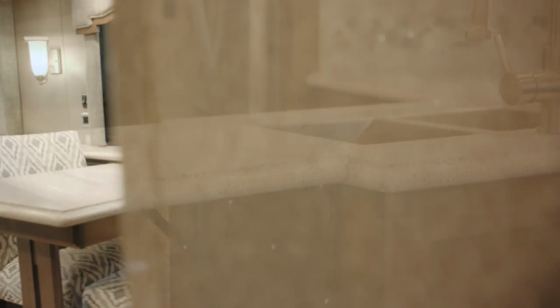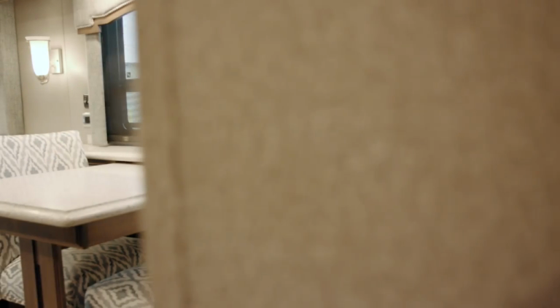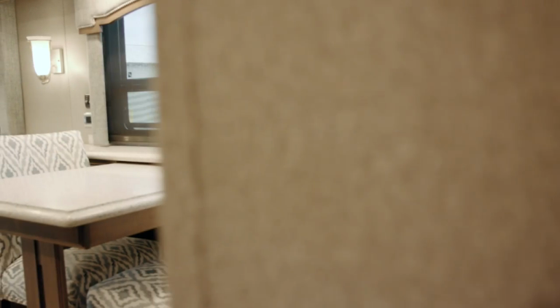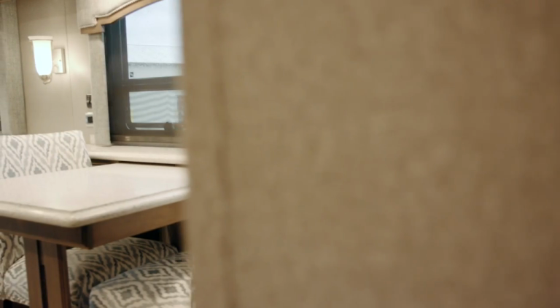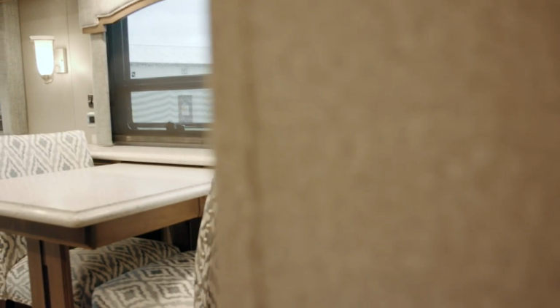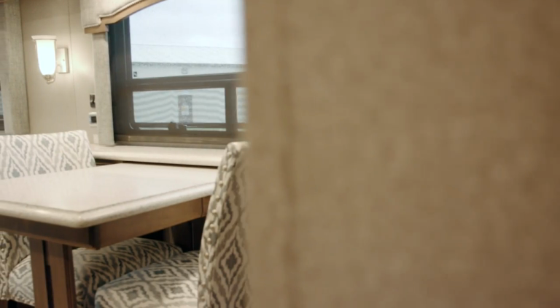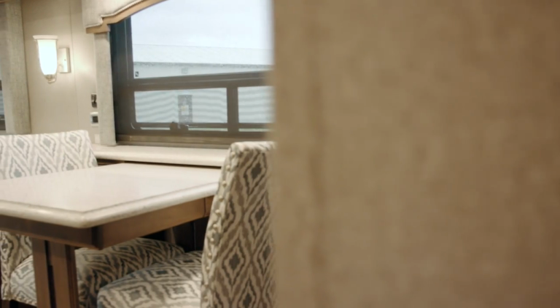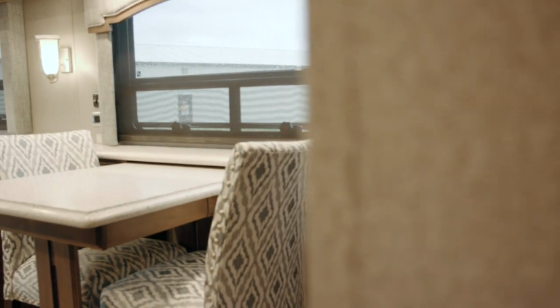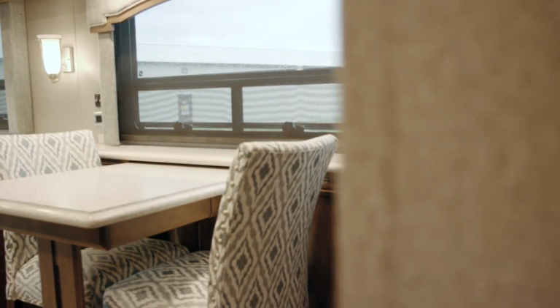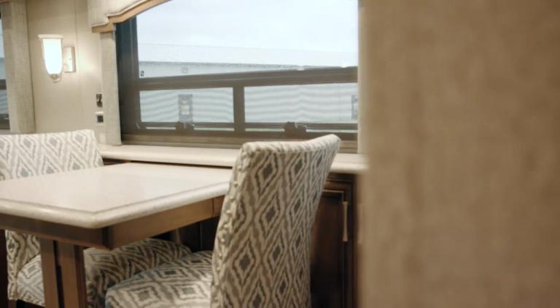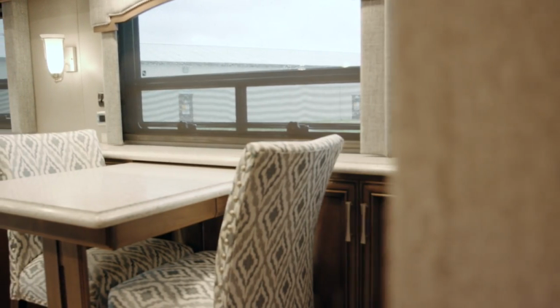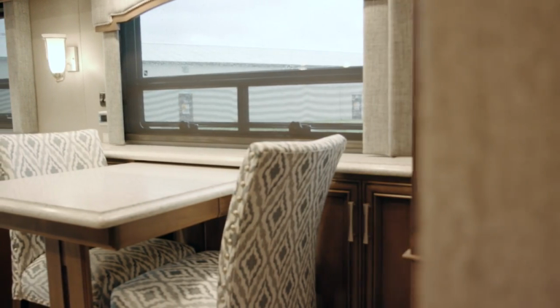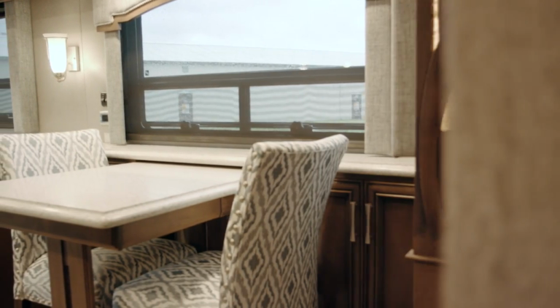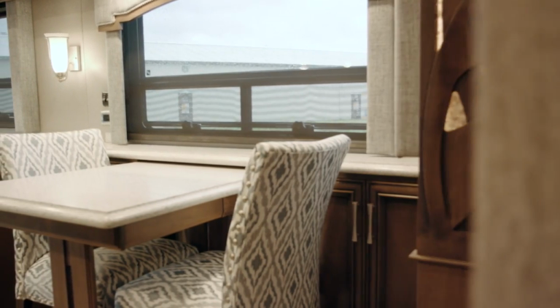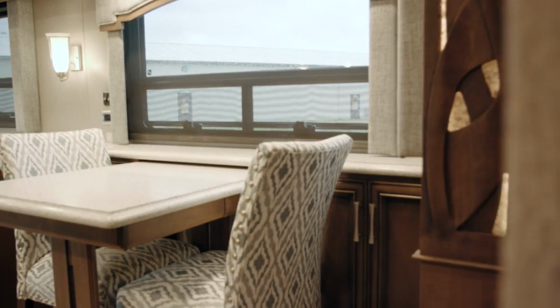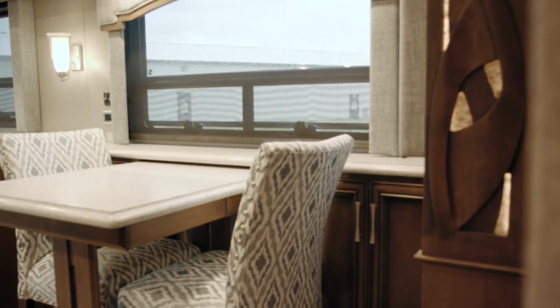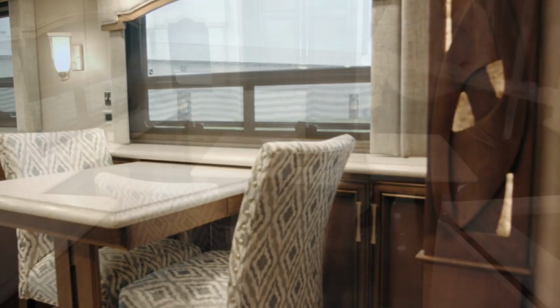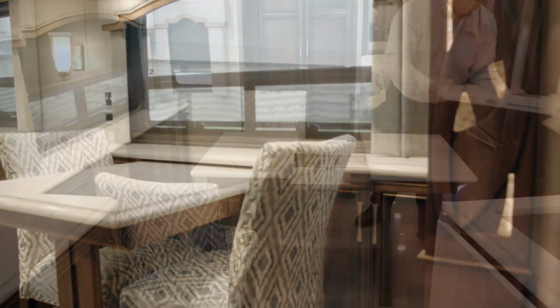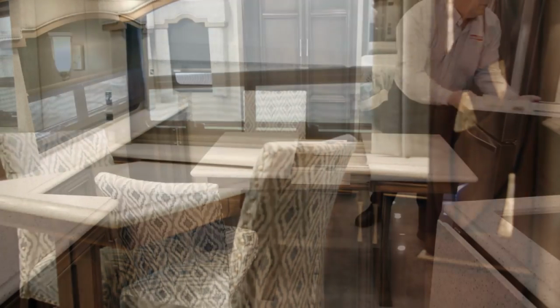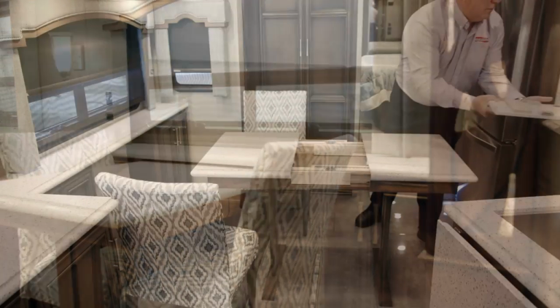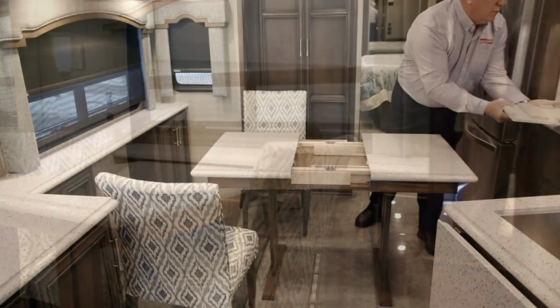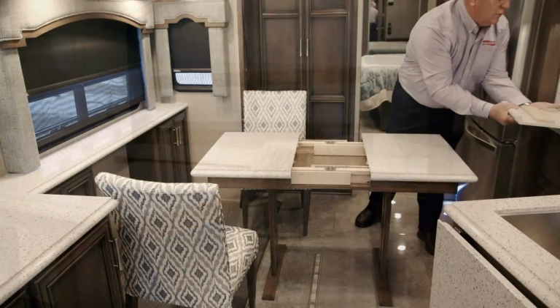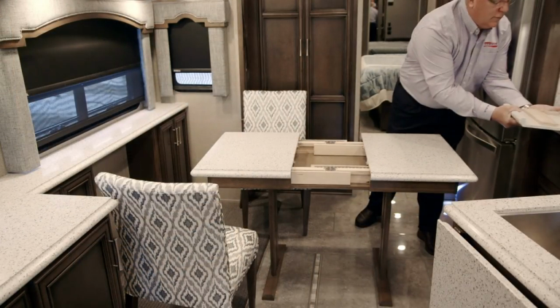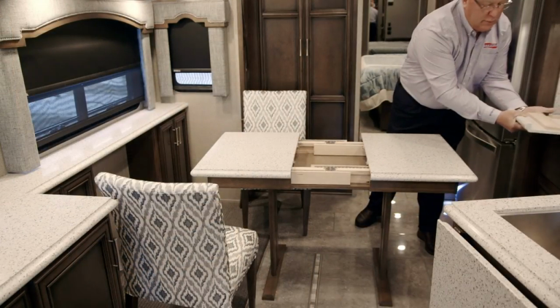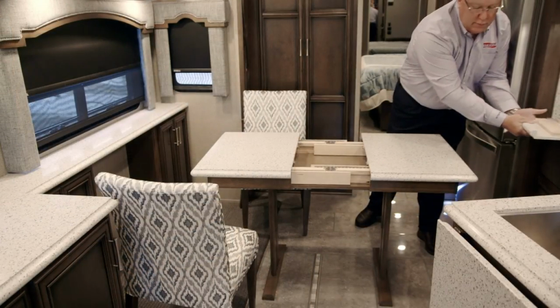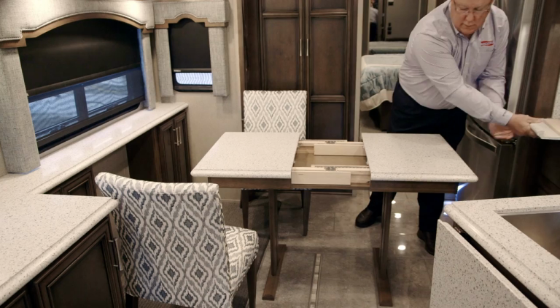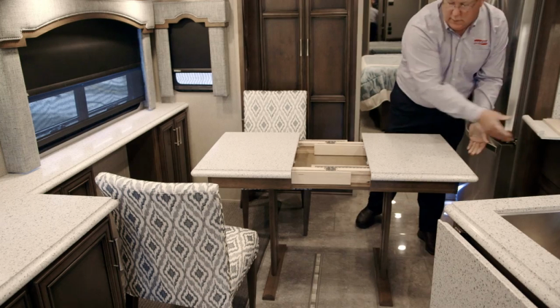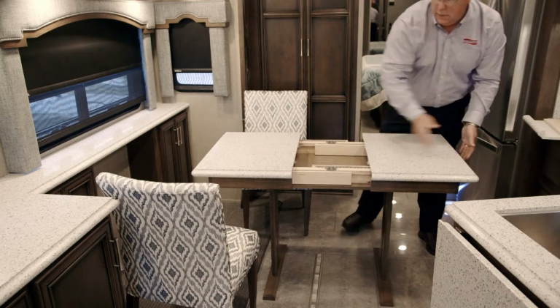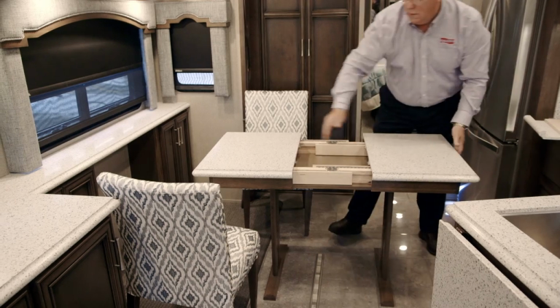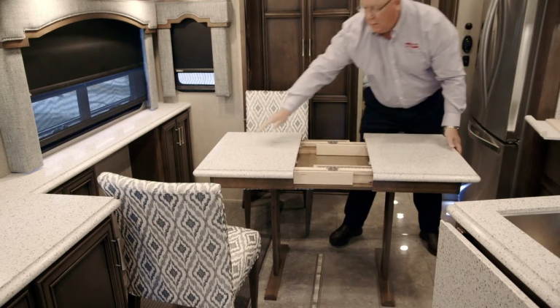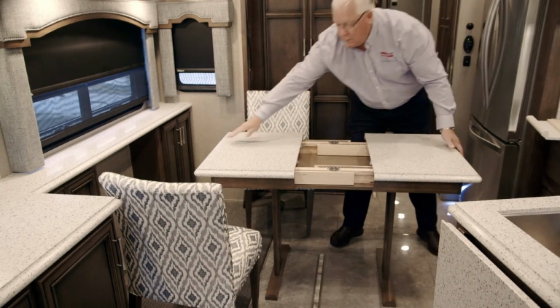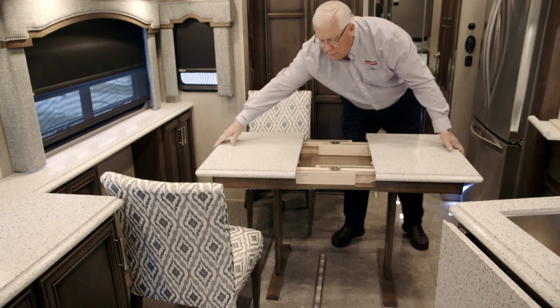The freestanding dinette table has an extension that goes in it too, and this table can be moved anywhere.